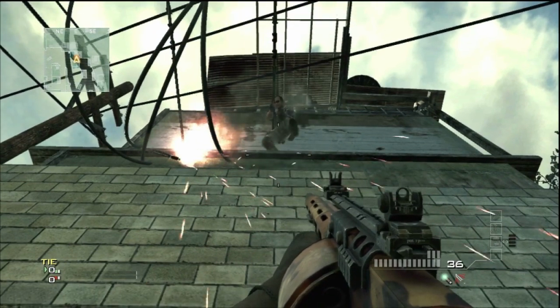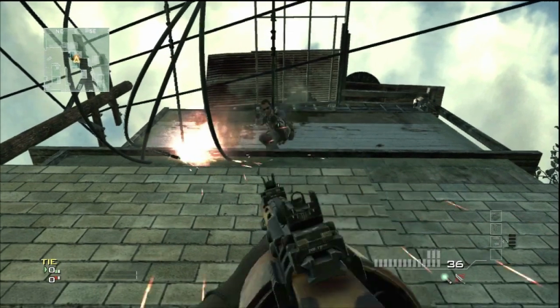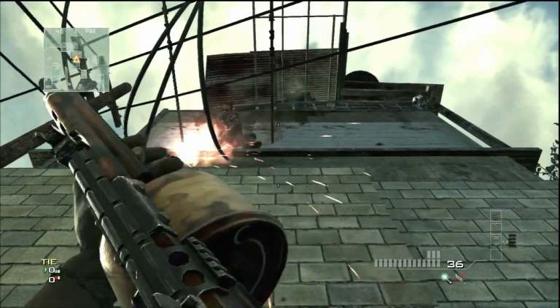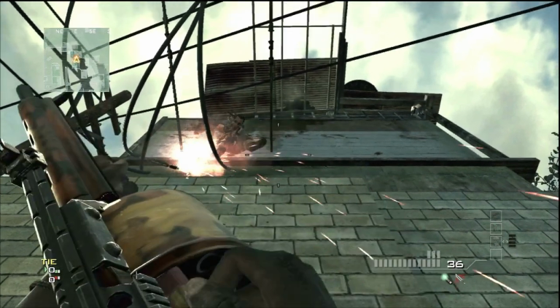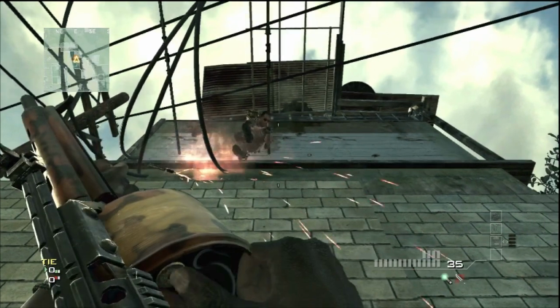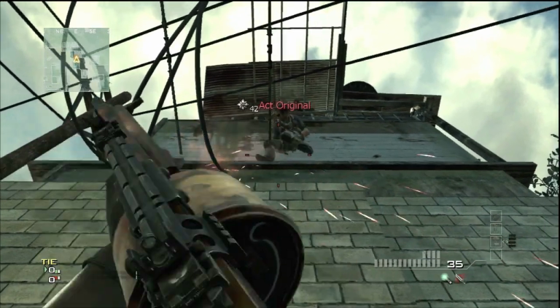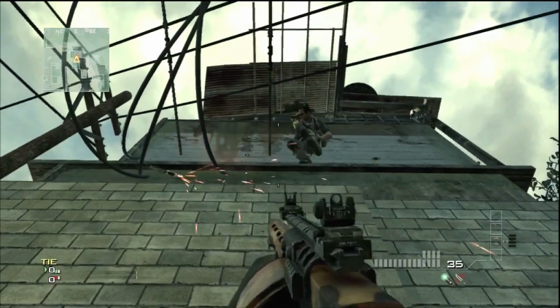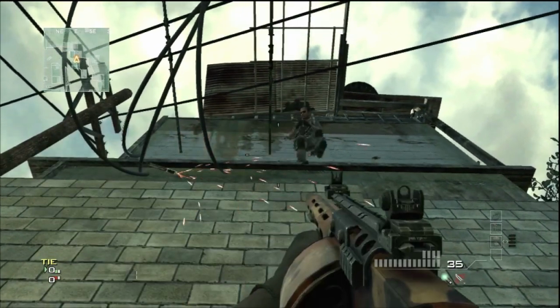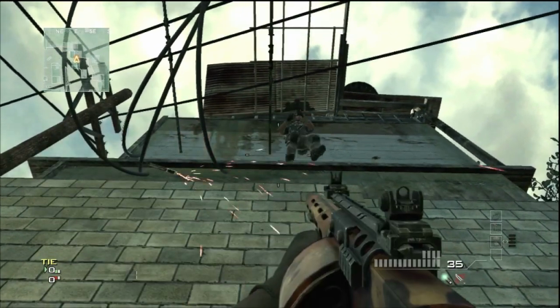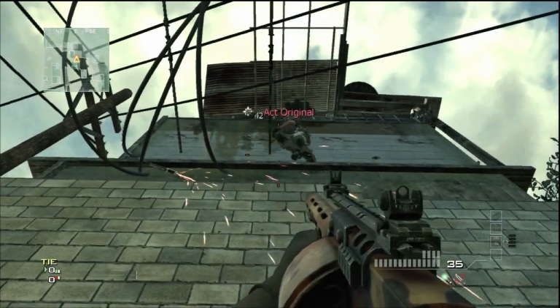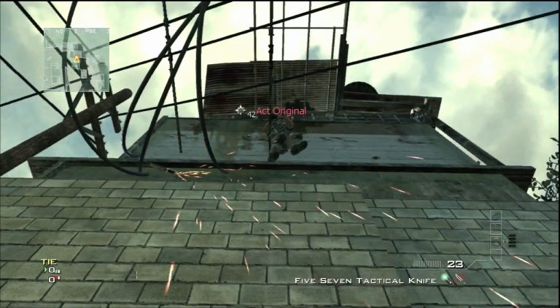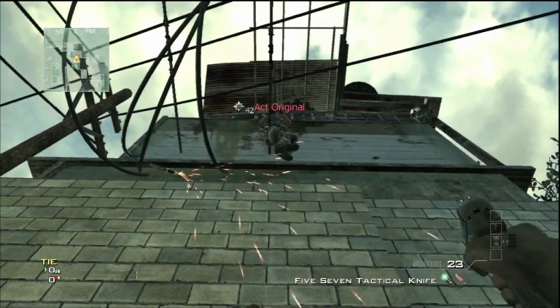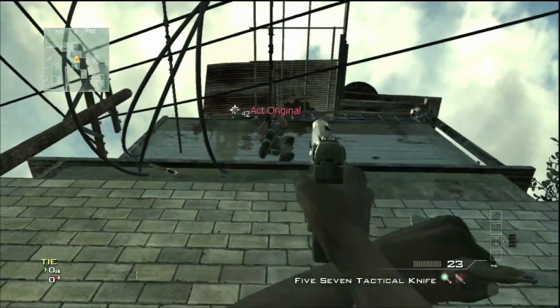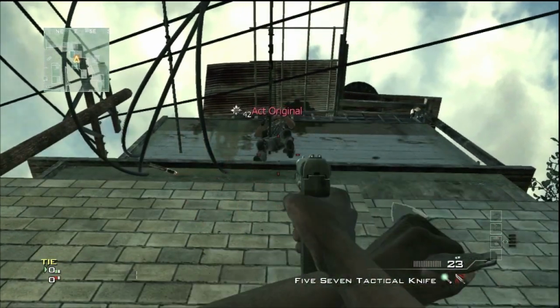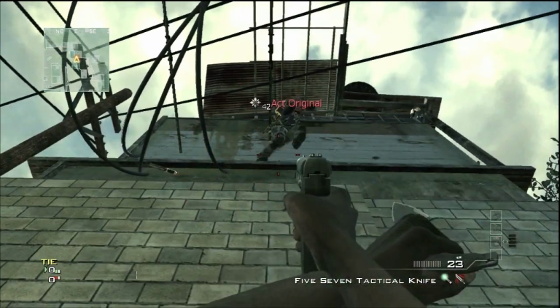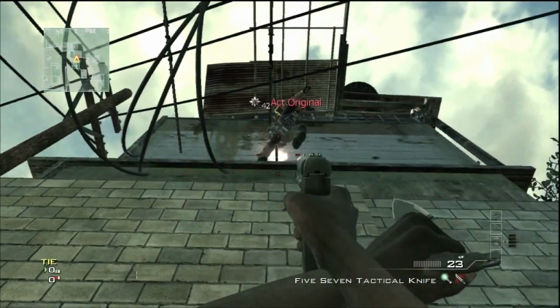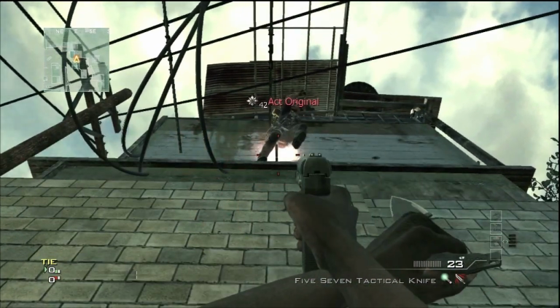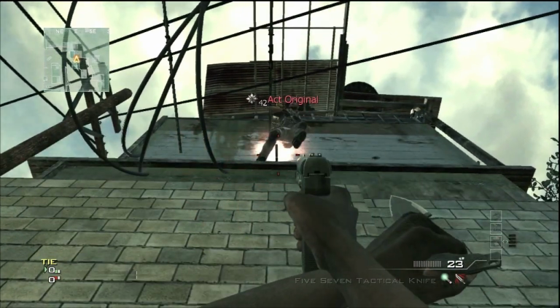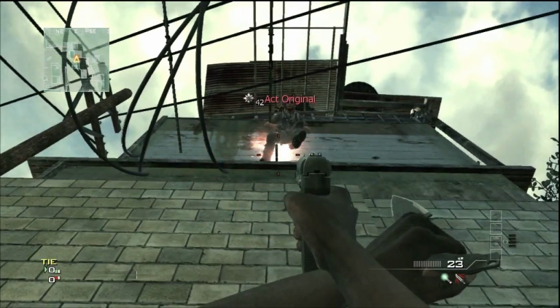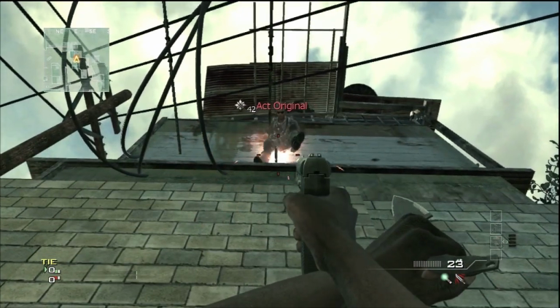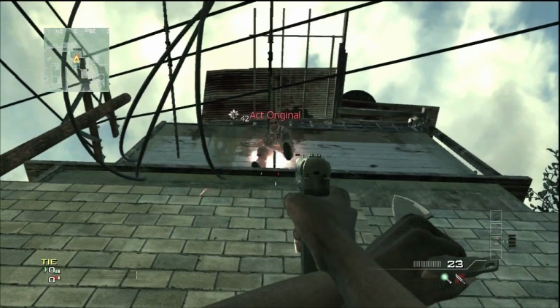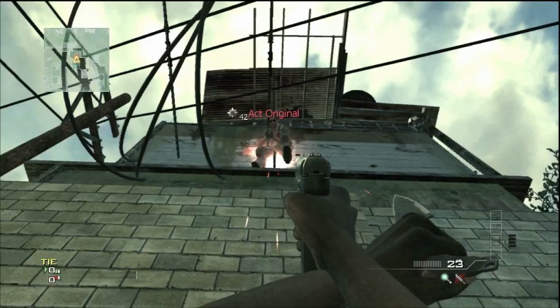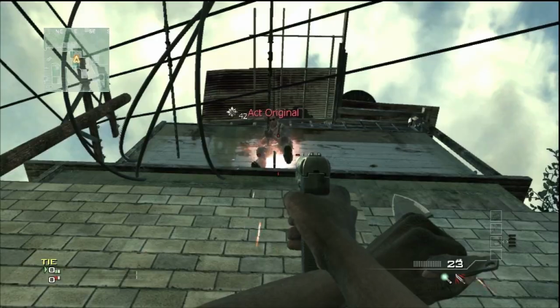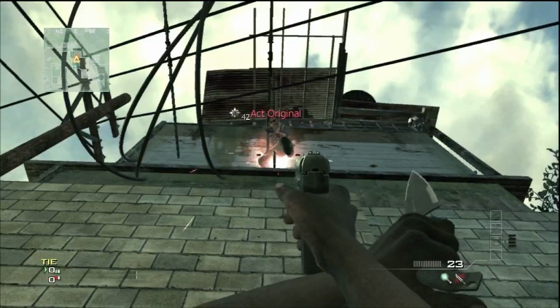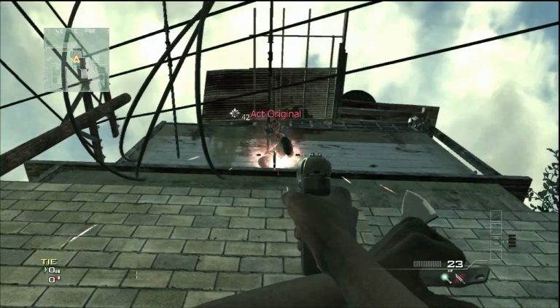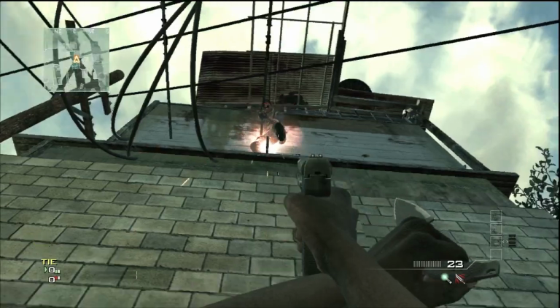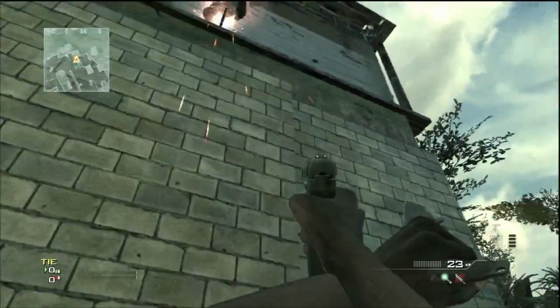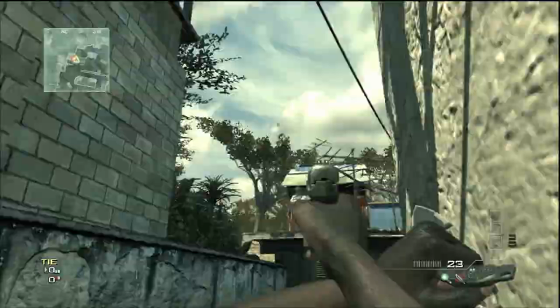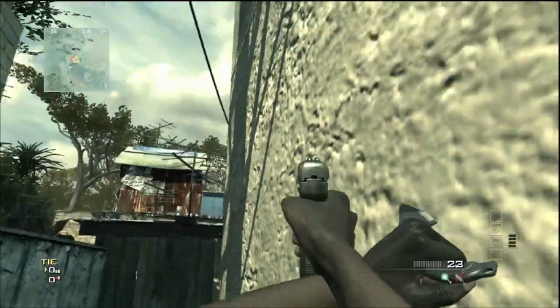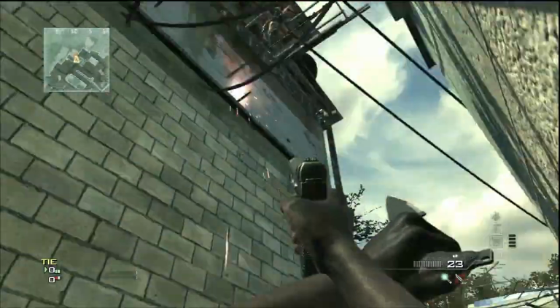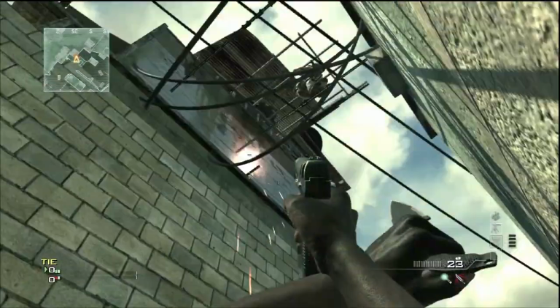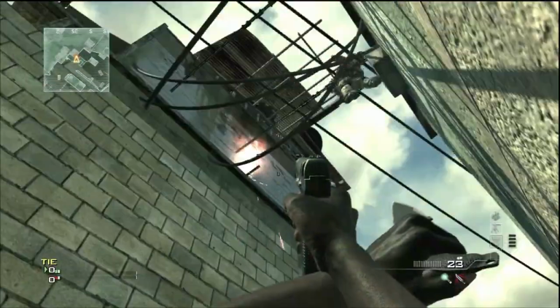Once they are on that ledge, tell them to drop their tactical insertion, and then they're going to jump back down so that they can do the same thing for you.